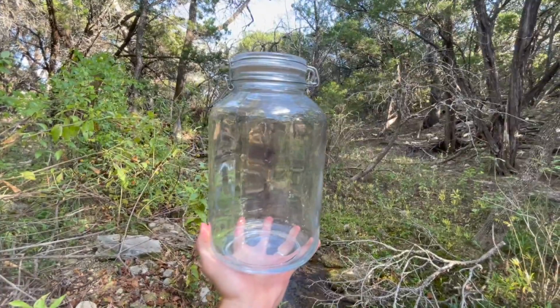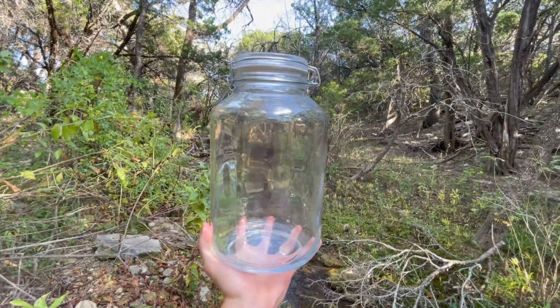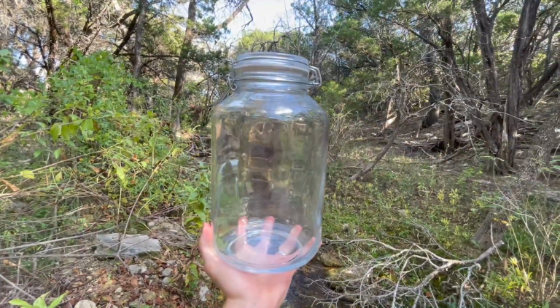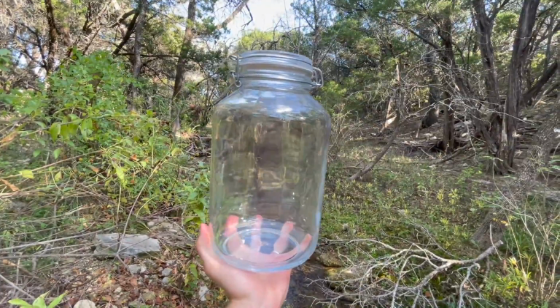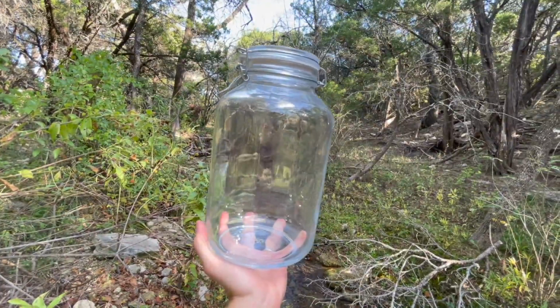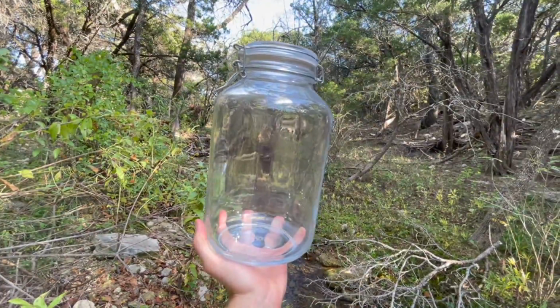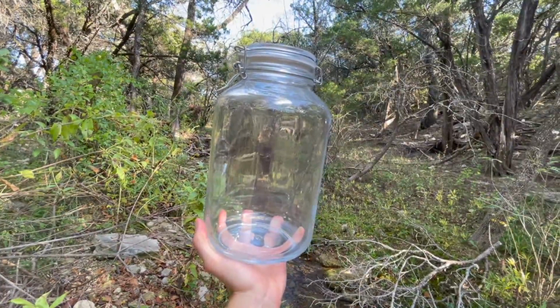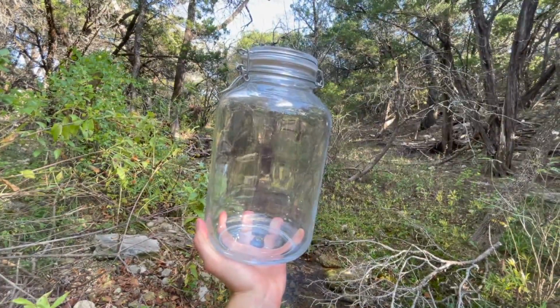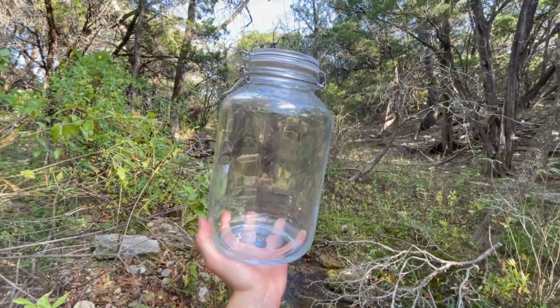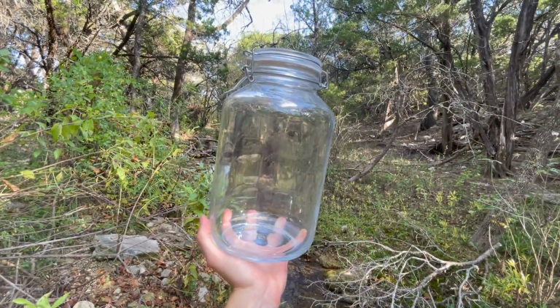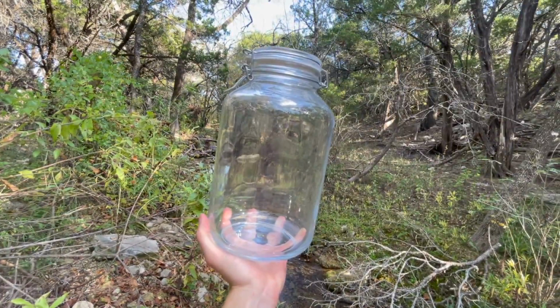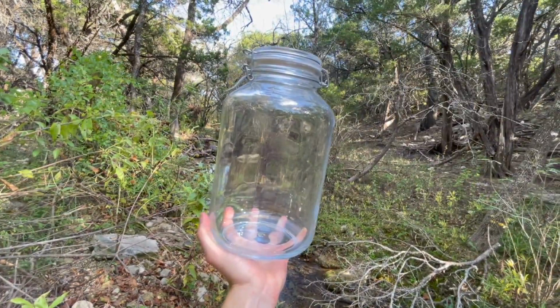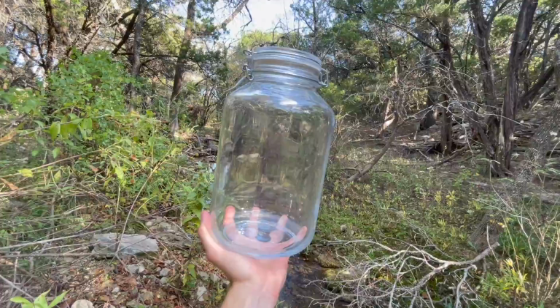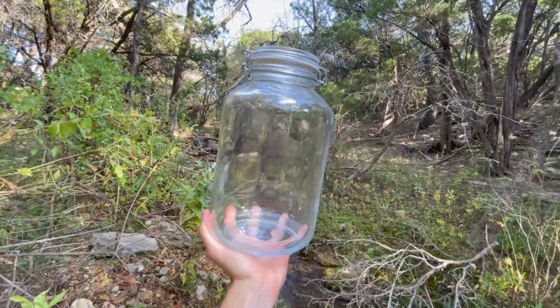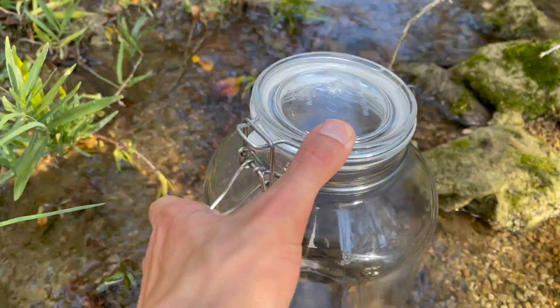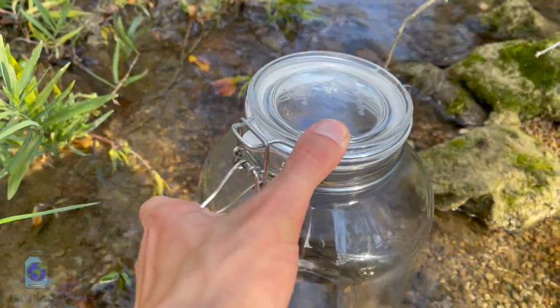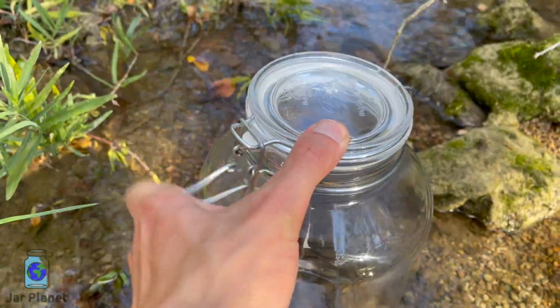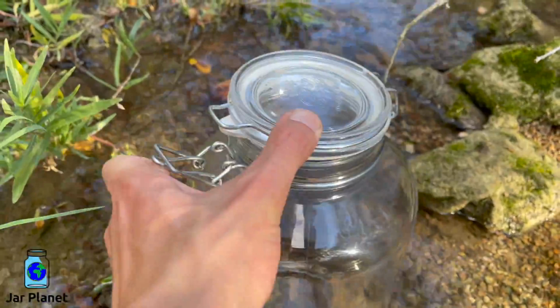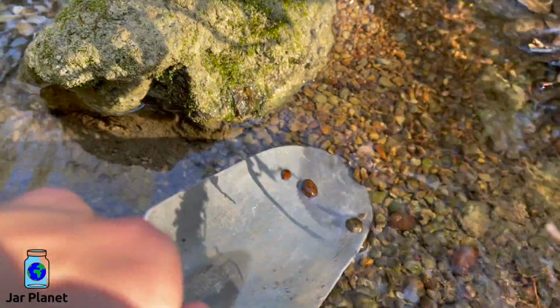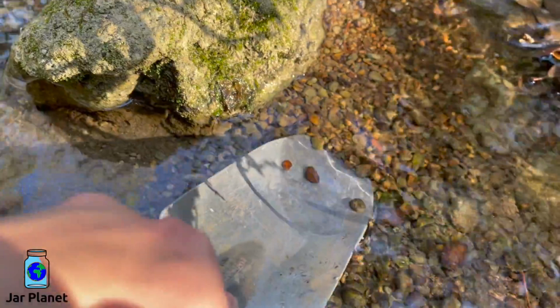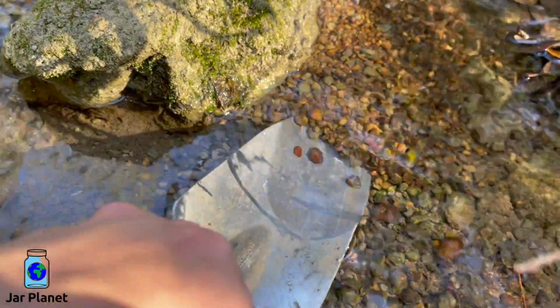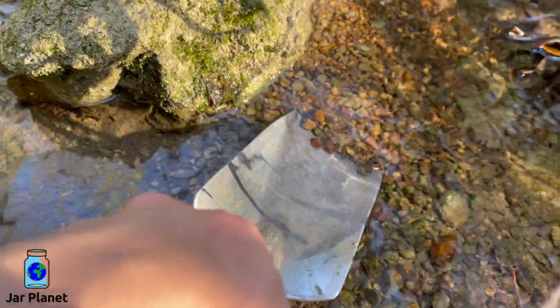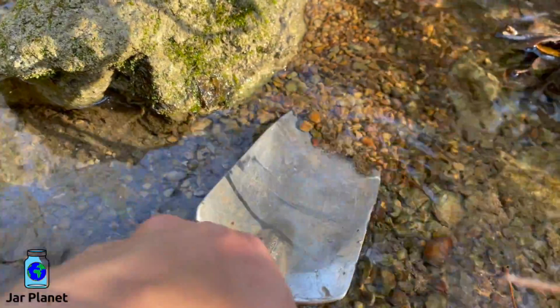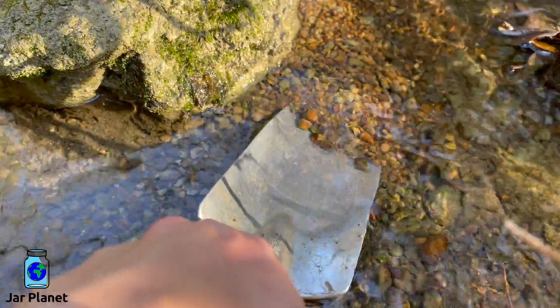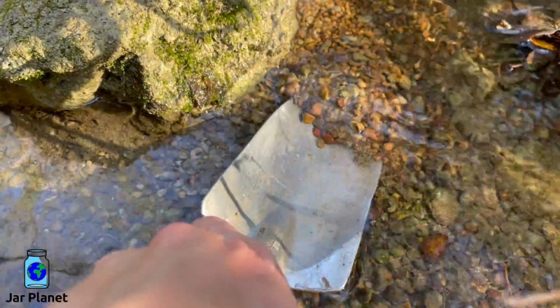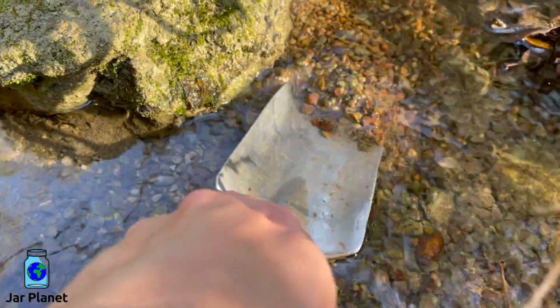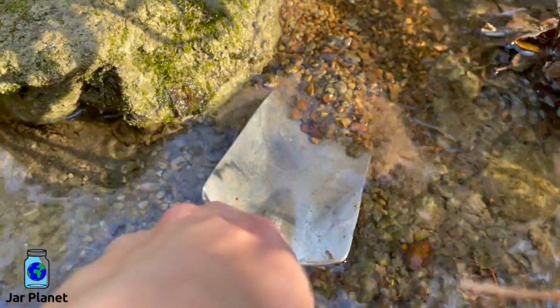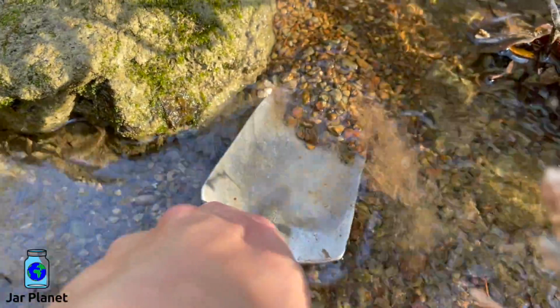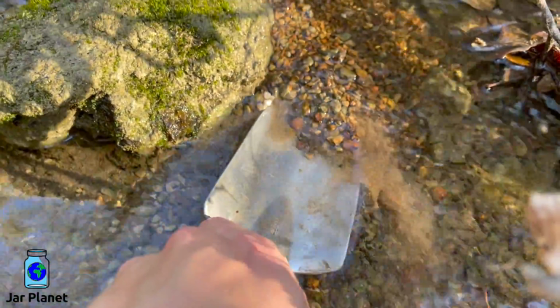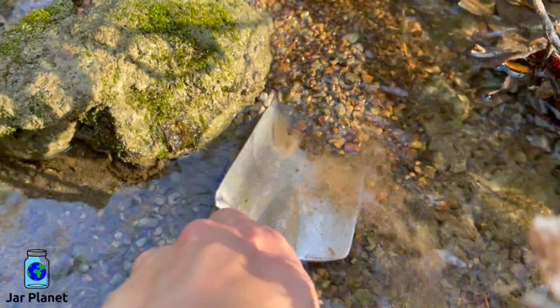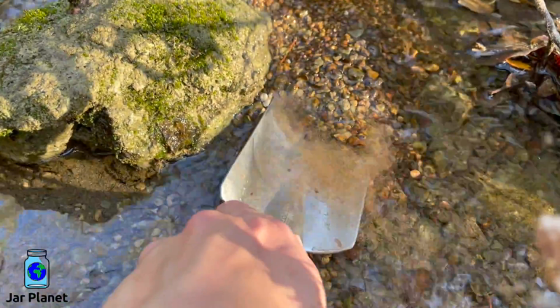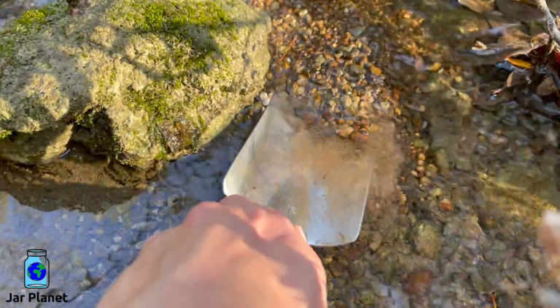We'll be using this jar. I like it because of the glass top that allows extra light to enter.